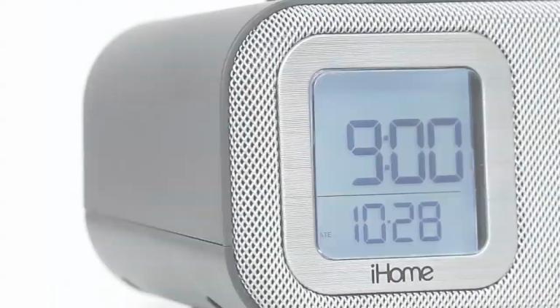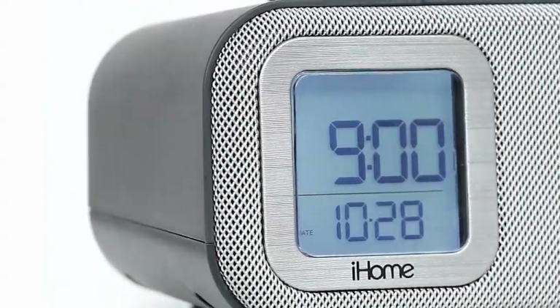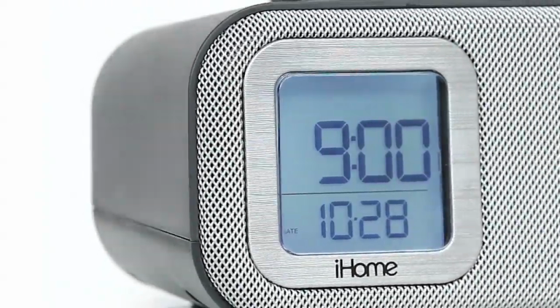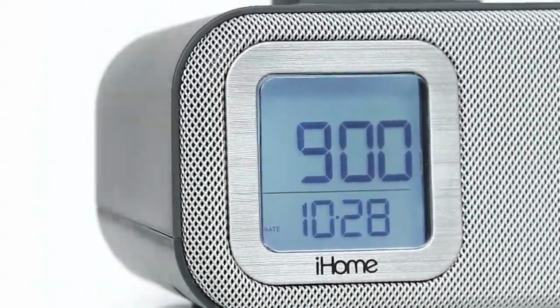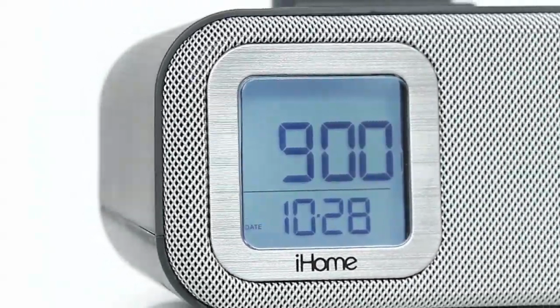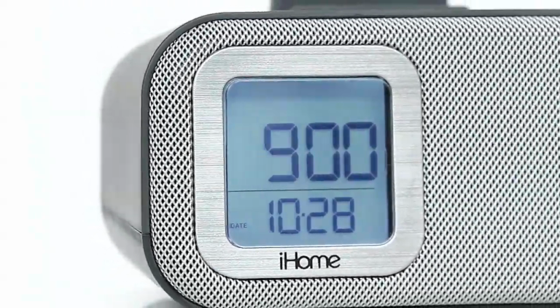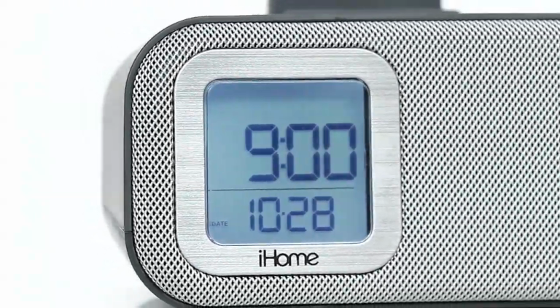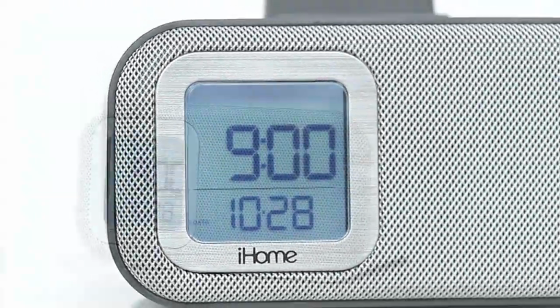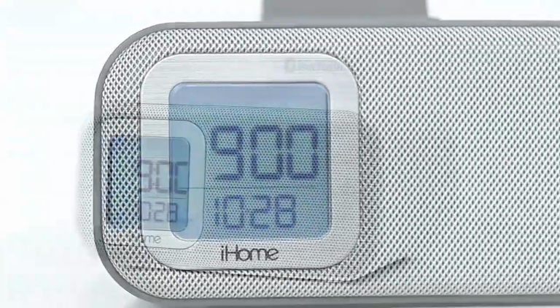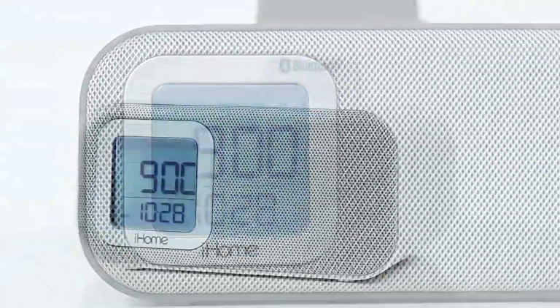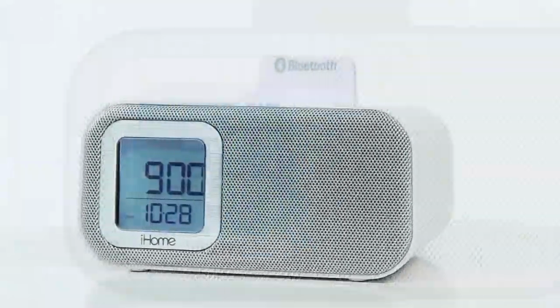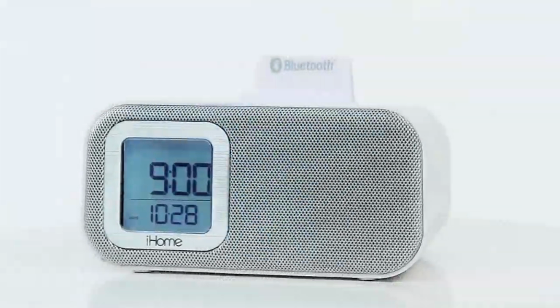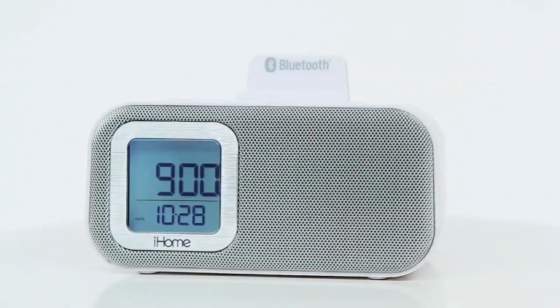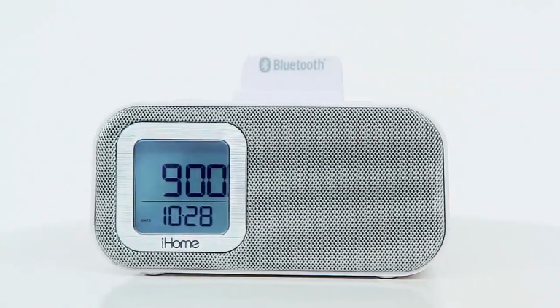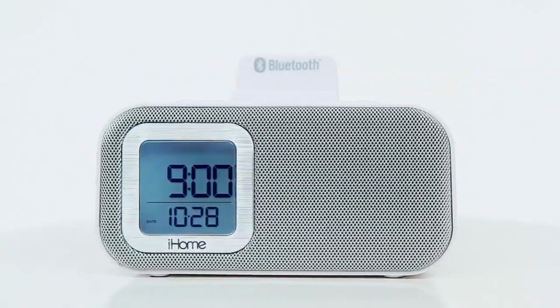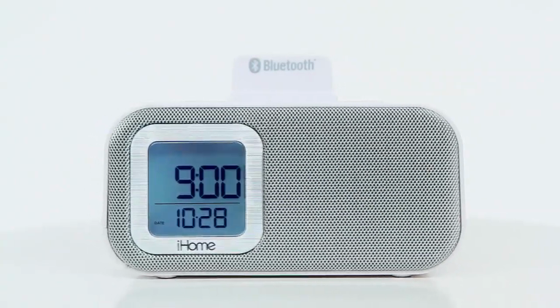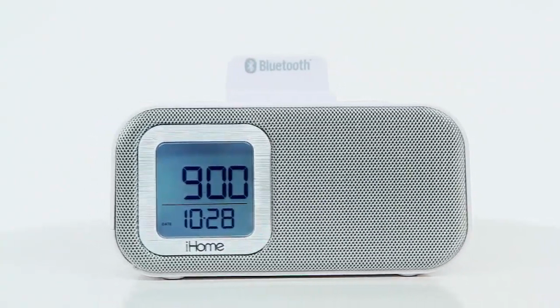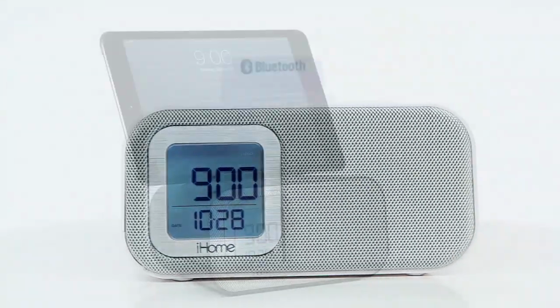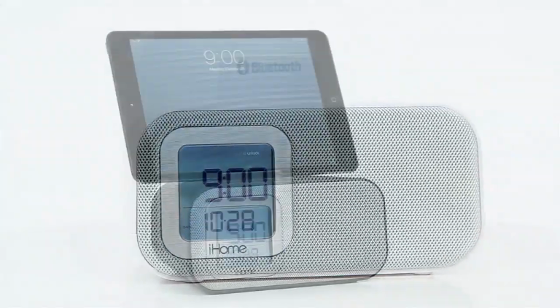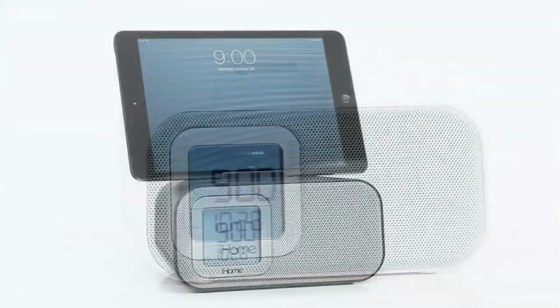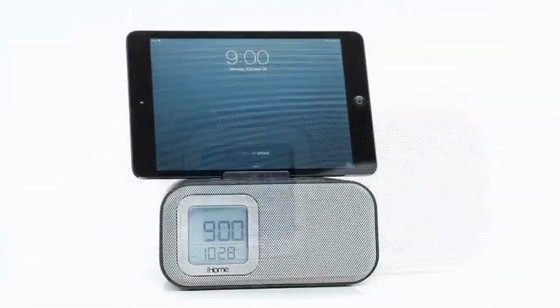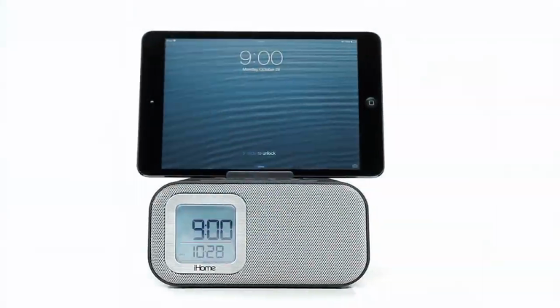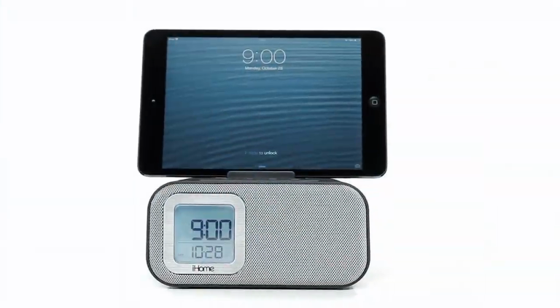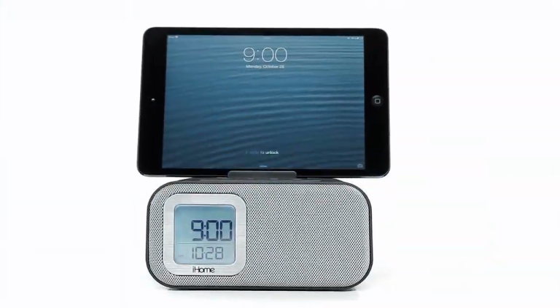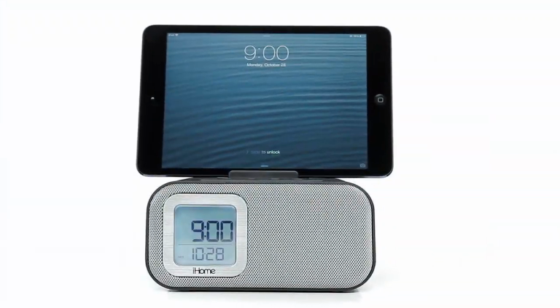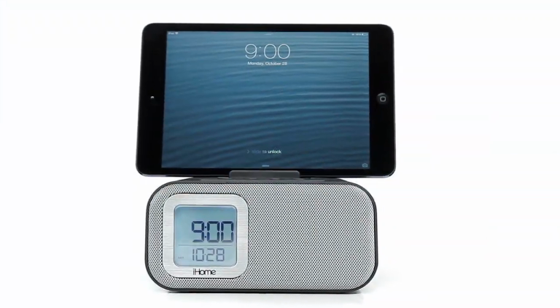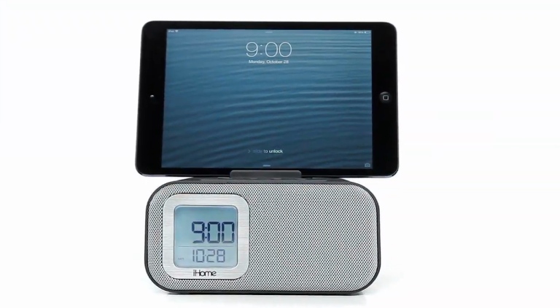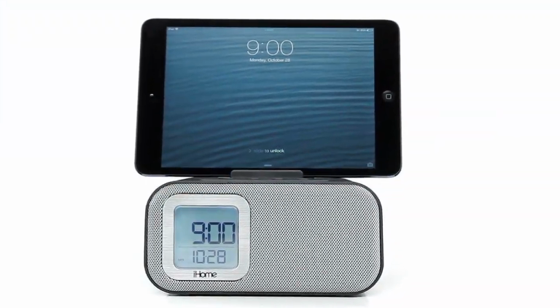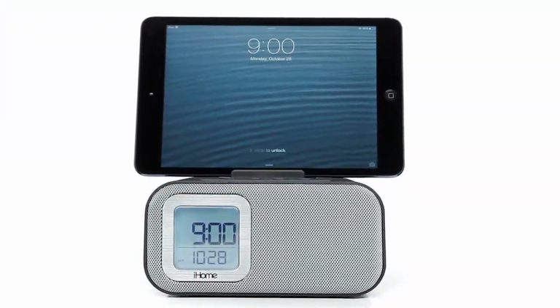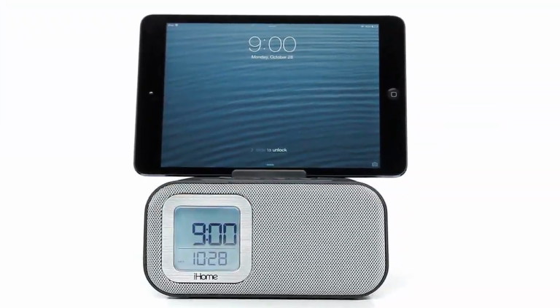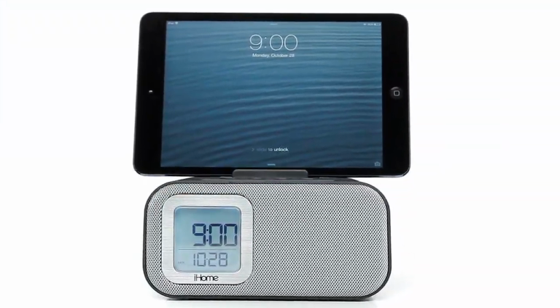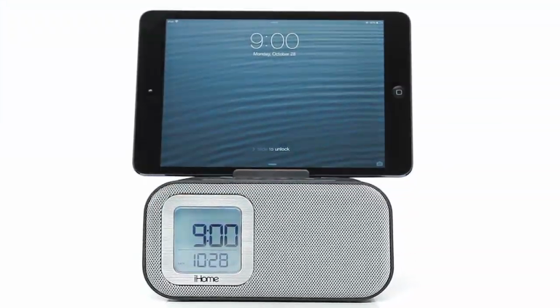With its sleek compact design and advanced speaker technology, count on the iBT22 to leave an impact on your ears, not your space.